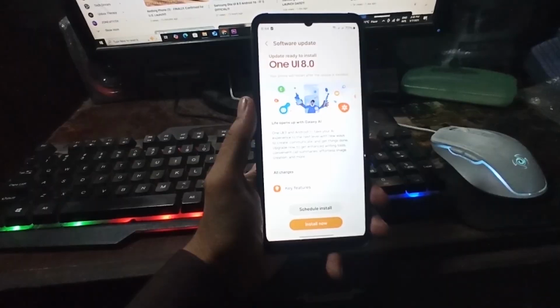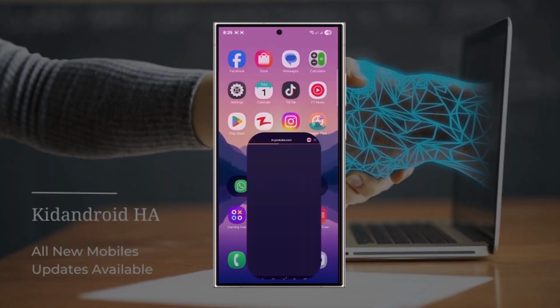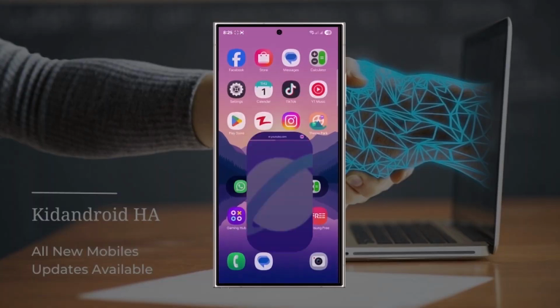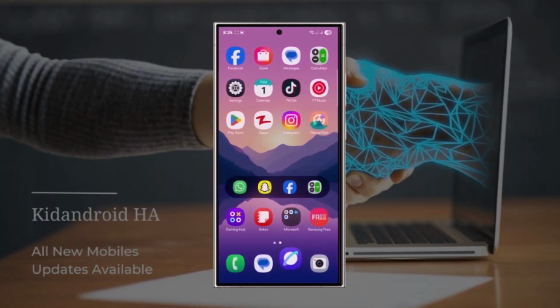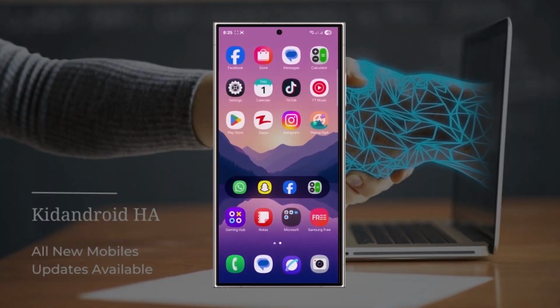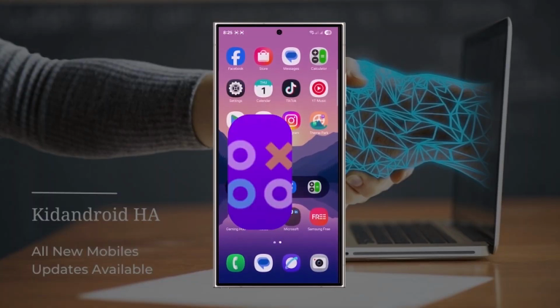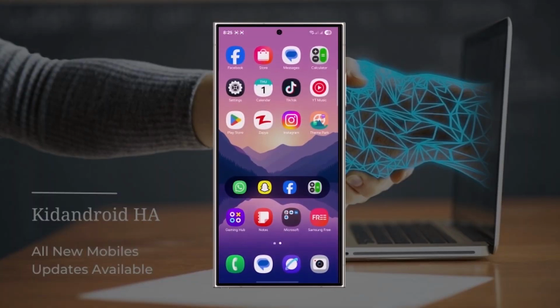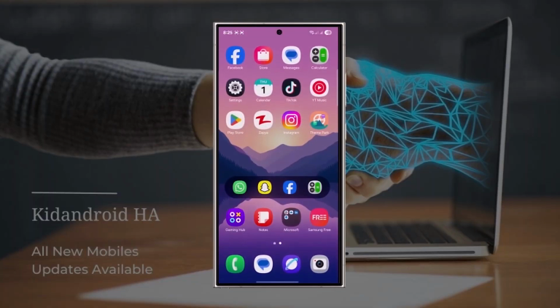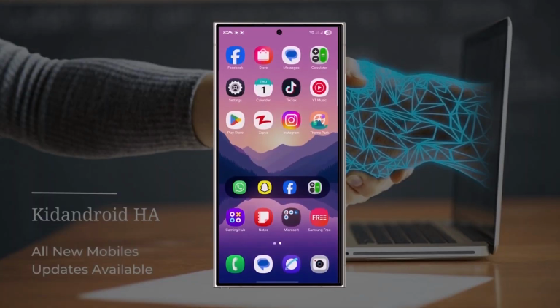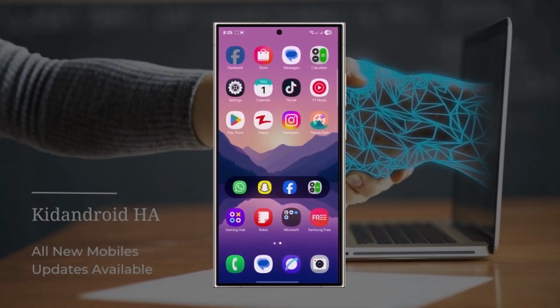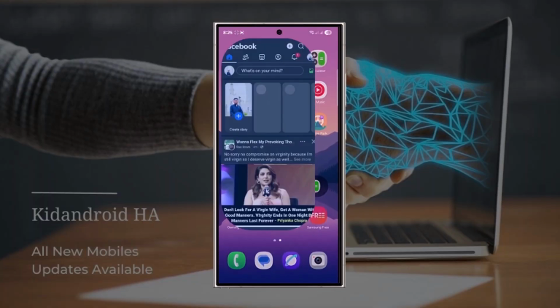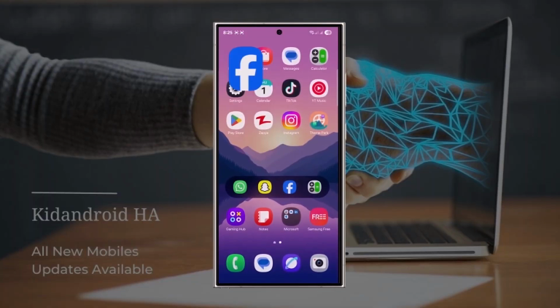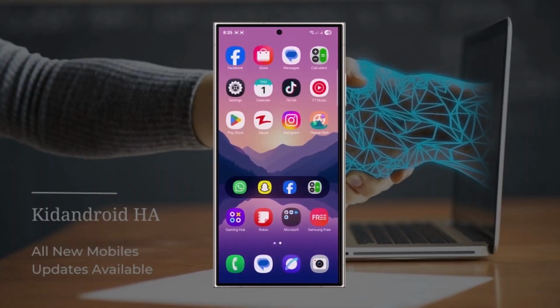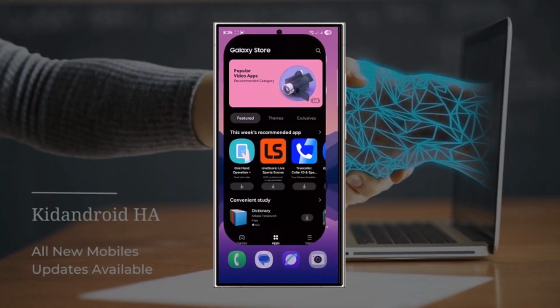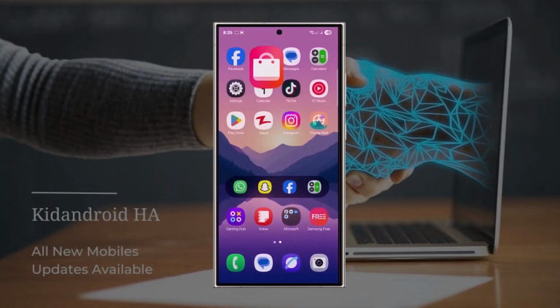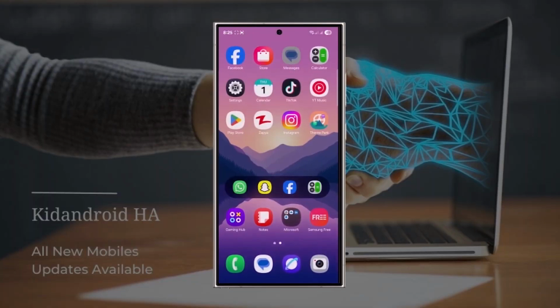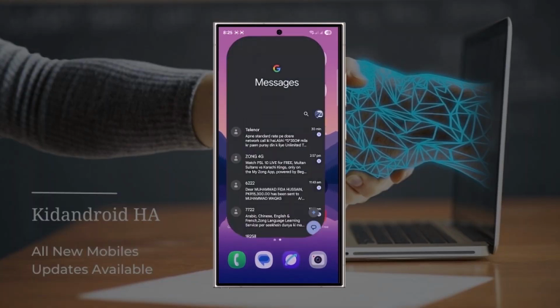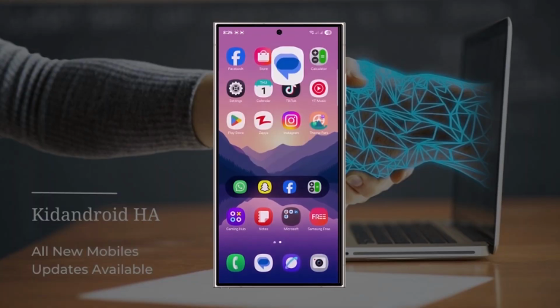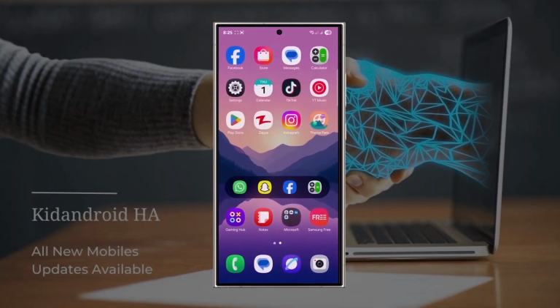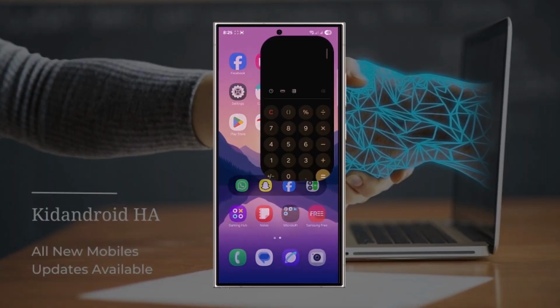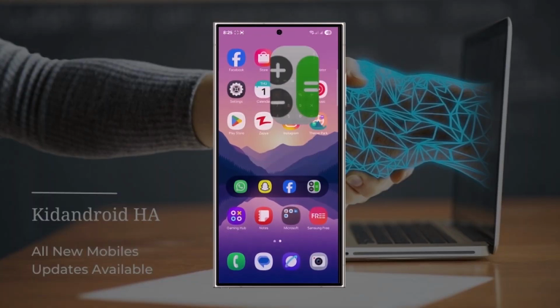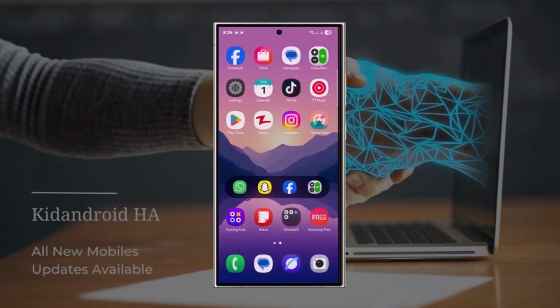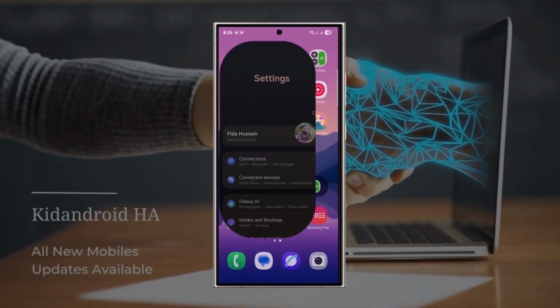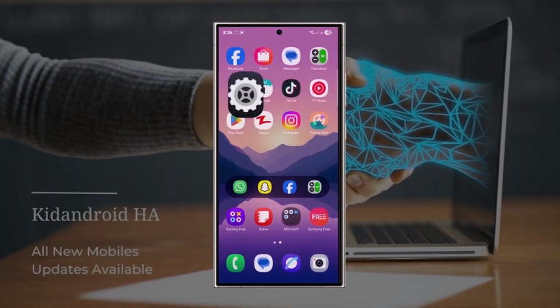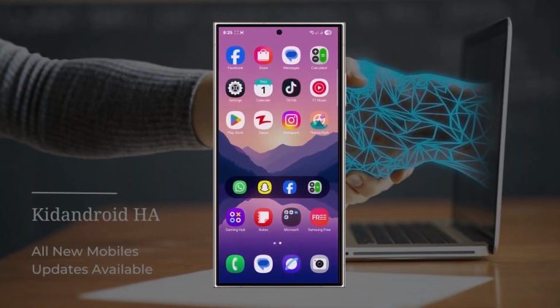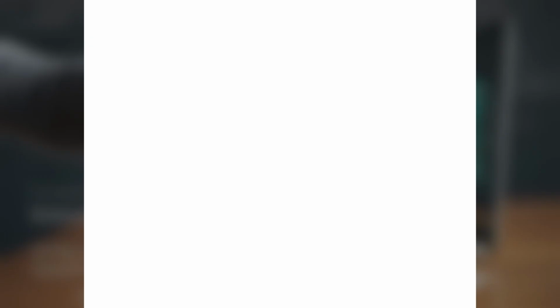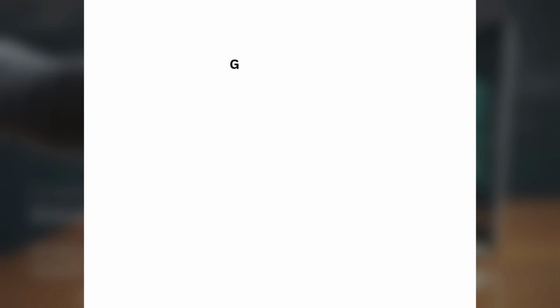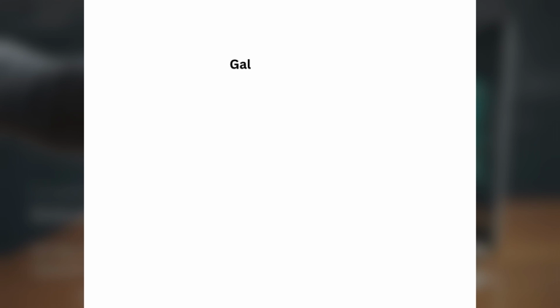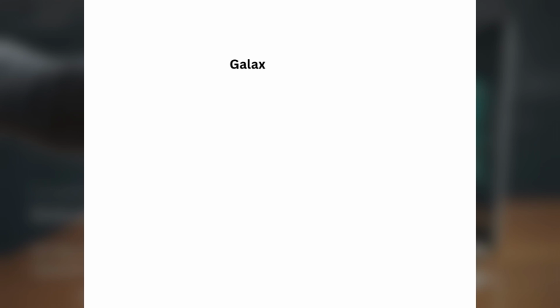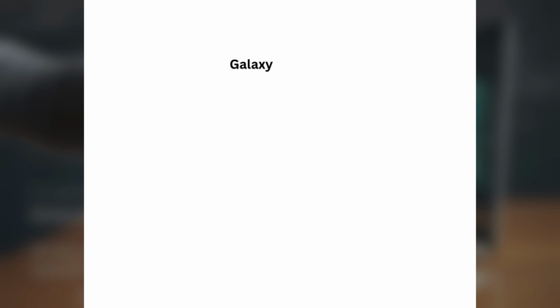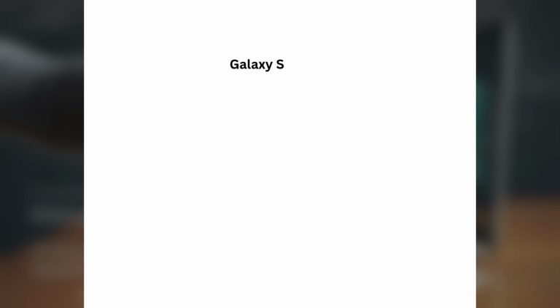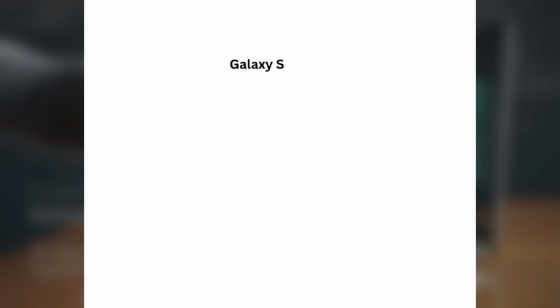Keep in mind, this list isn't final. I'll keep updating it as more info becomes available. Galaxy S series.